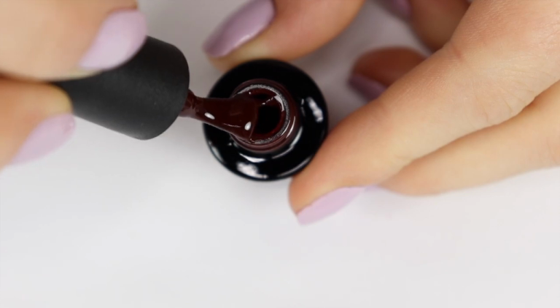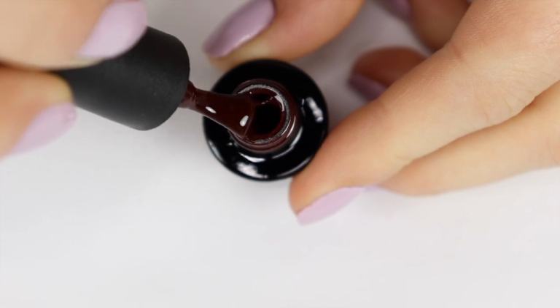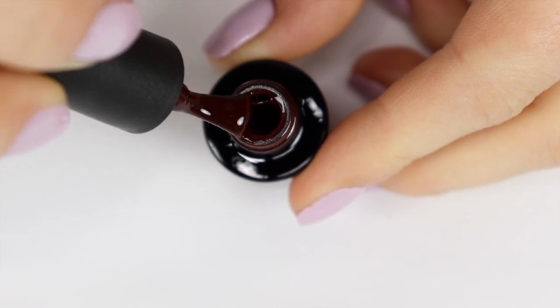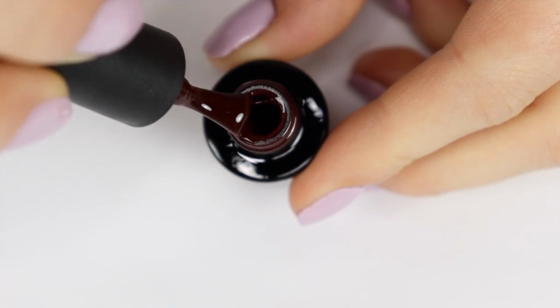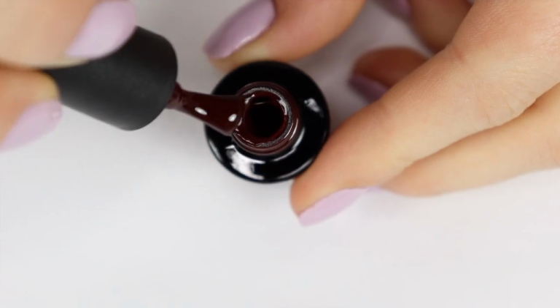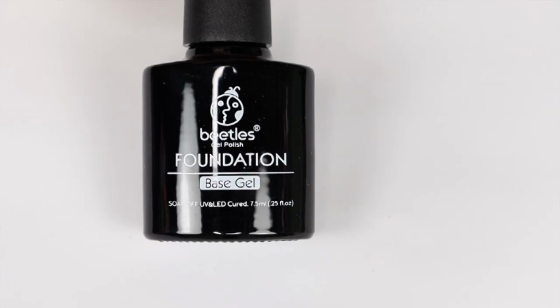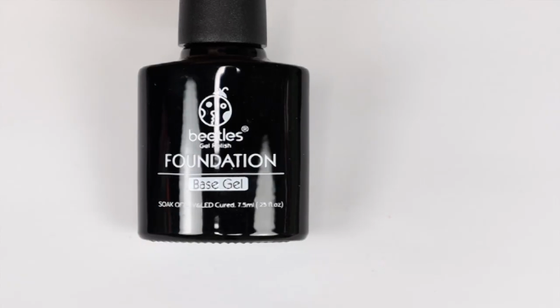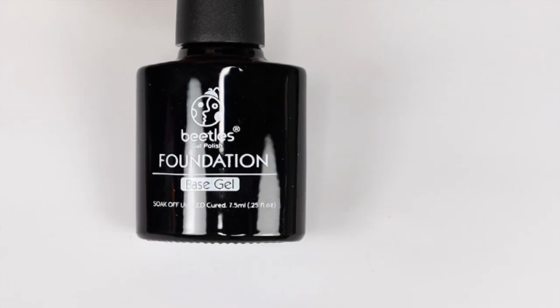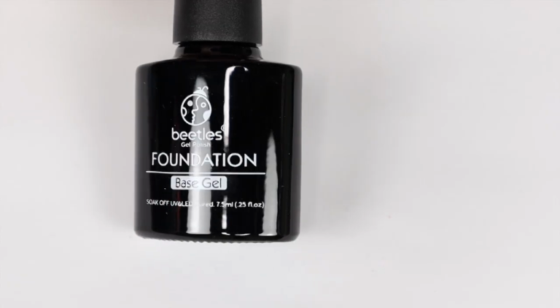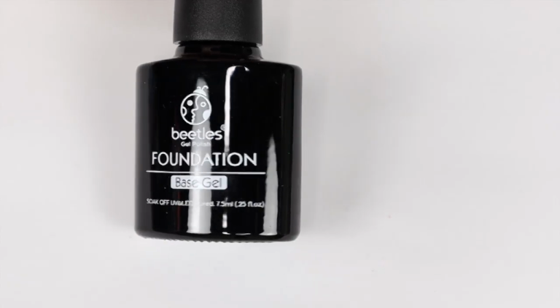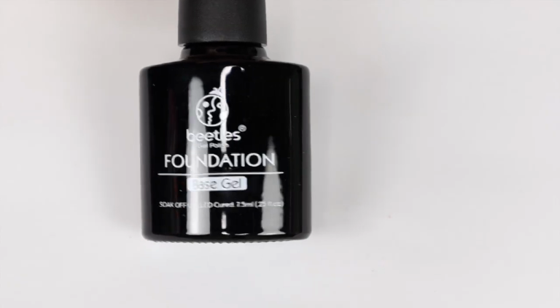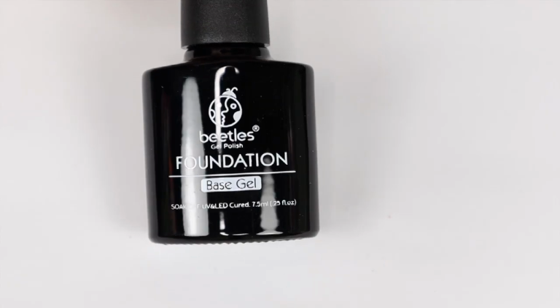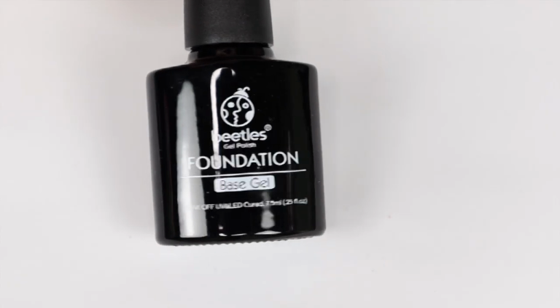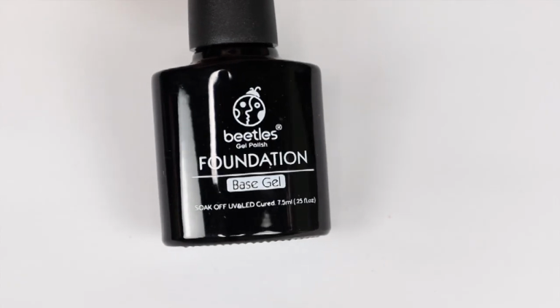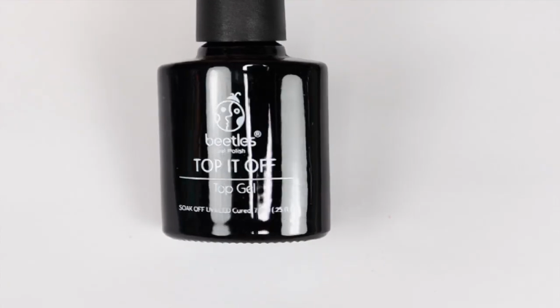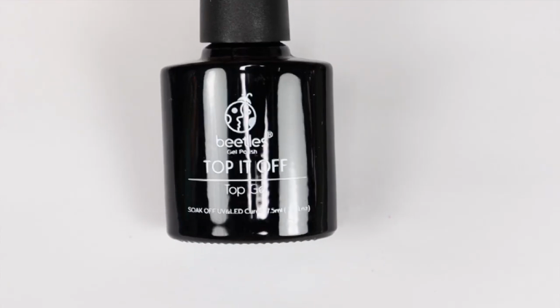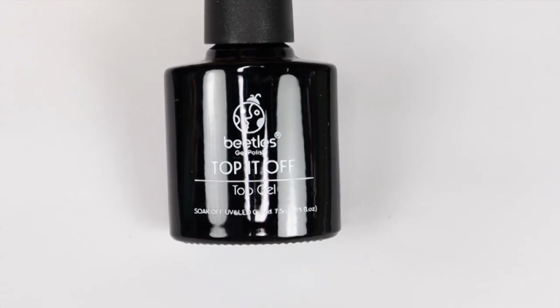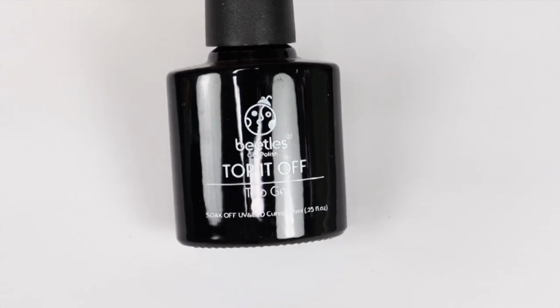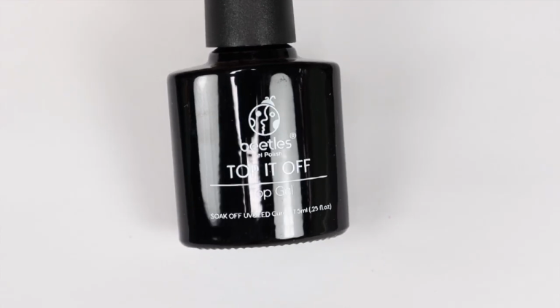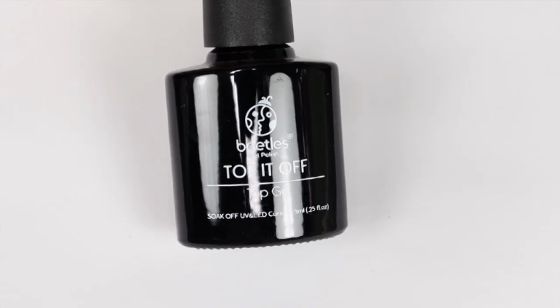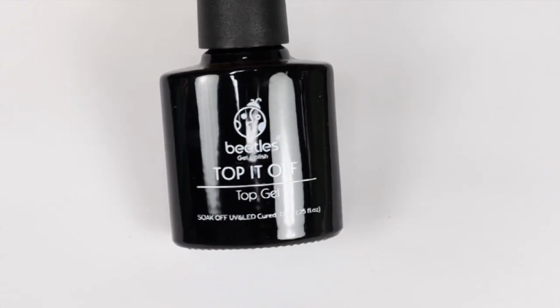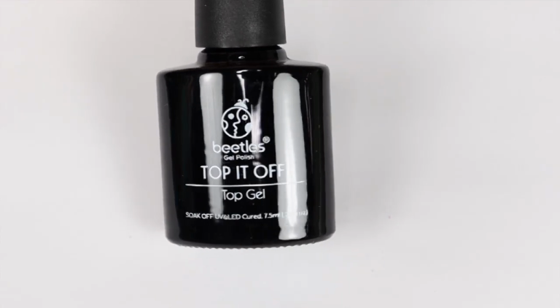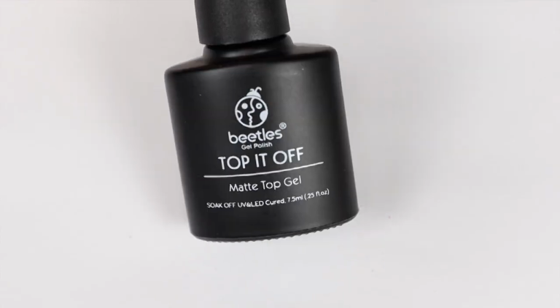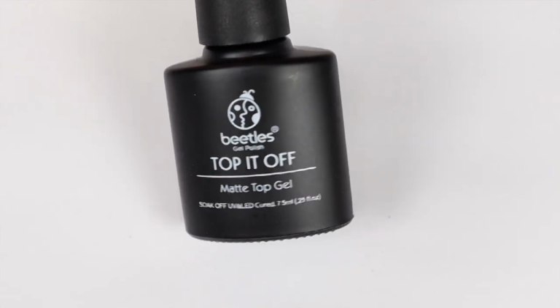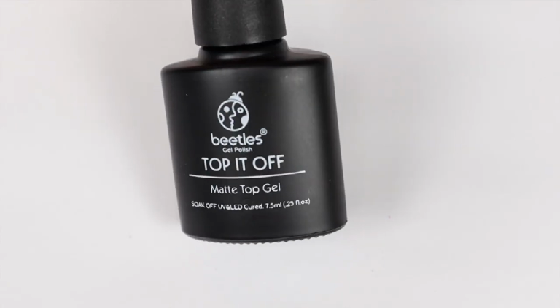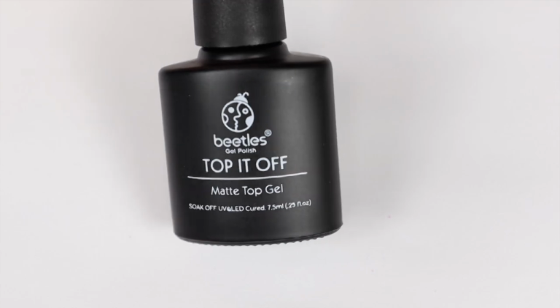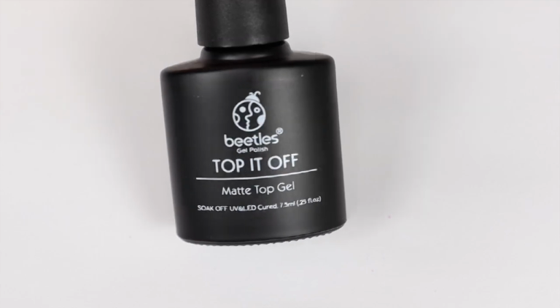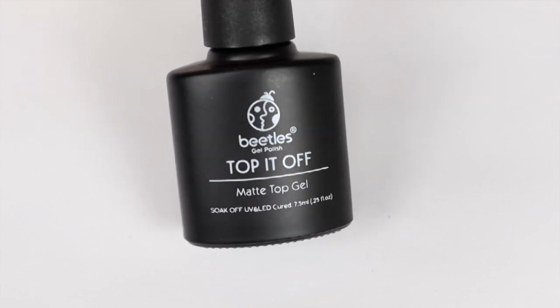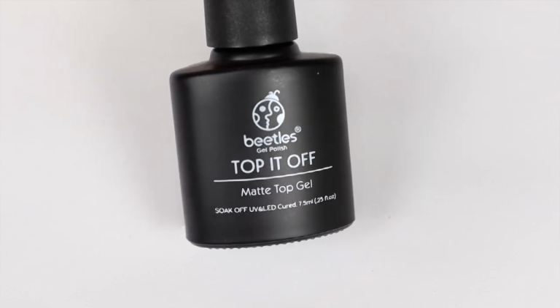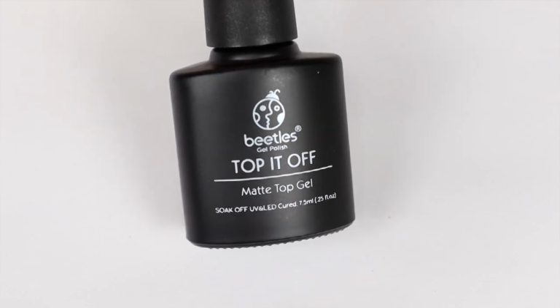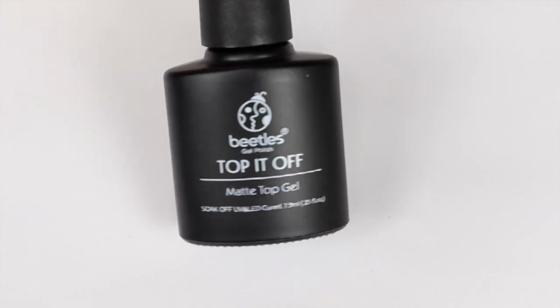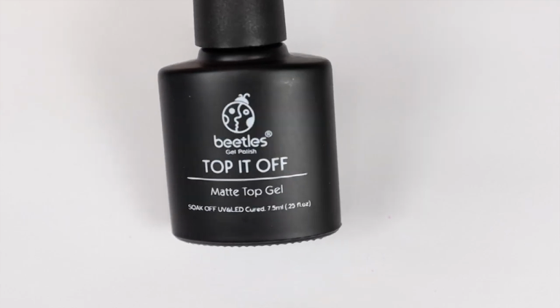This 20-piece set also comes with a base coat, a shiny top coat, and a matte top coat. So let's get into the tutorial.